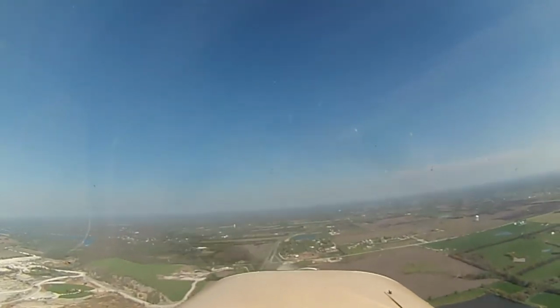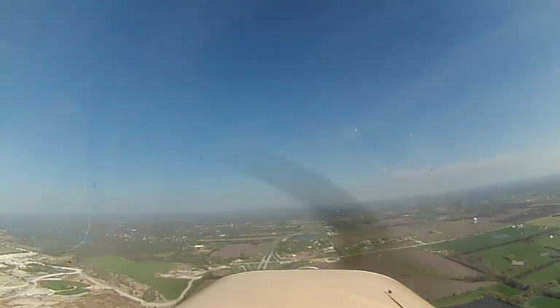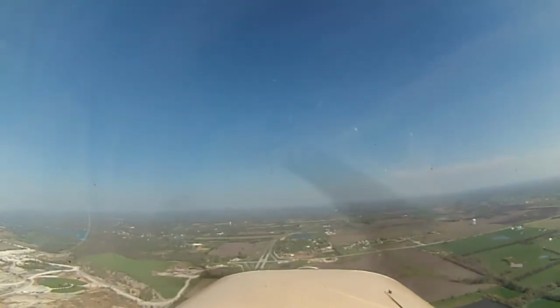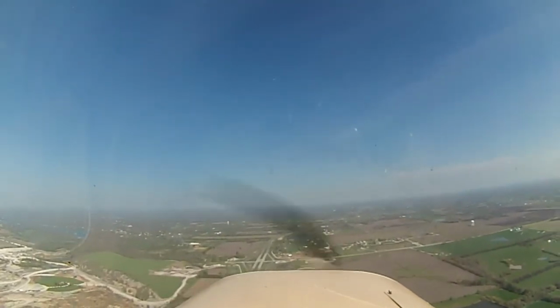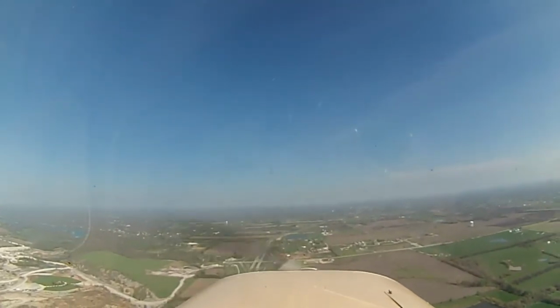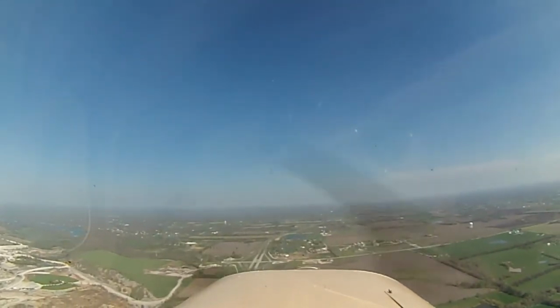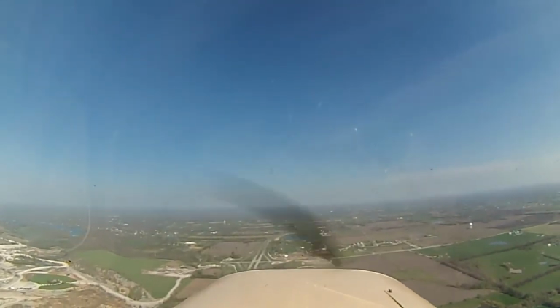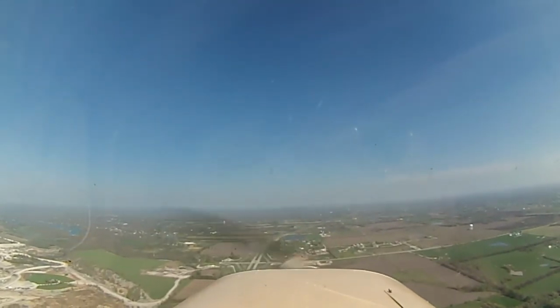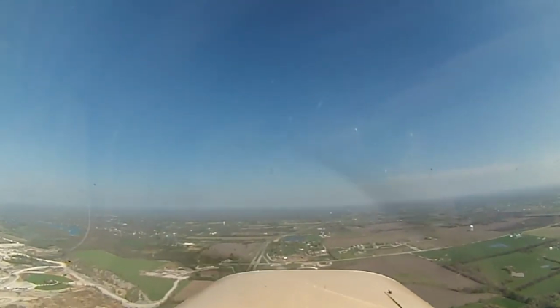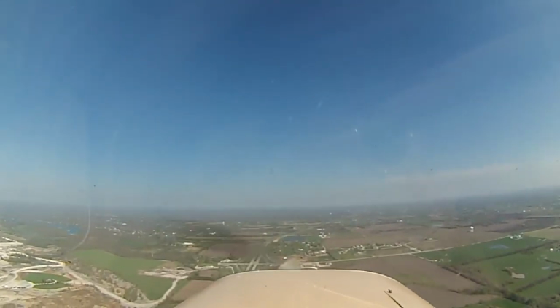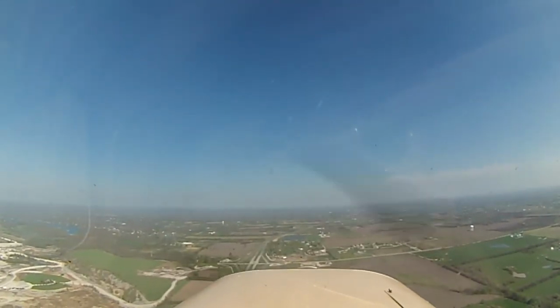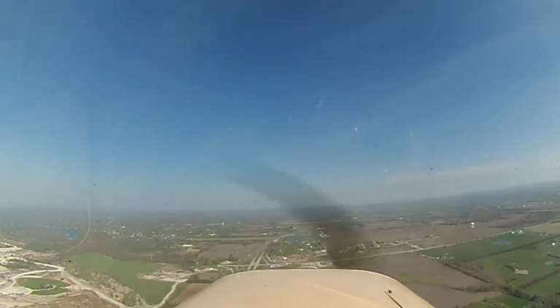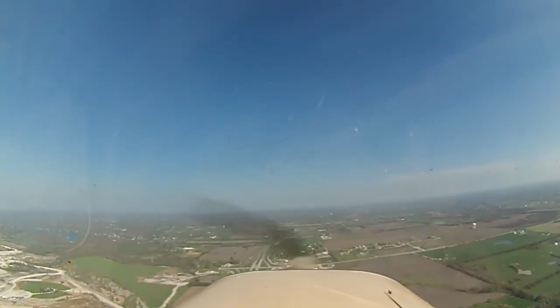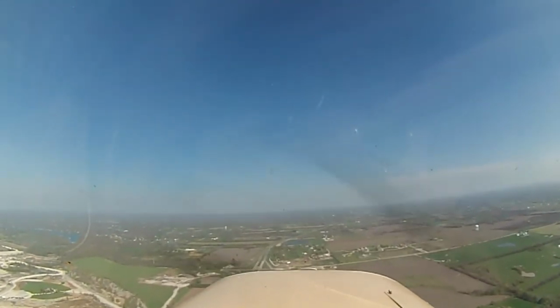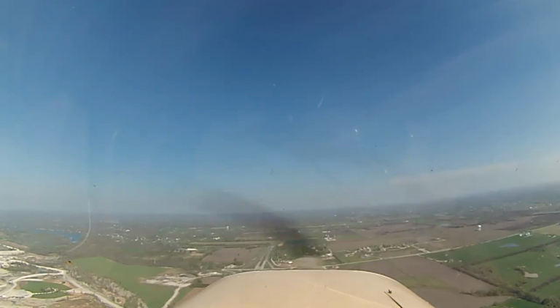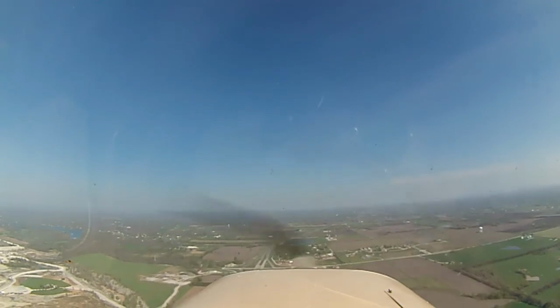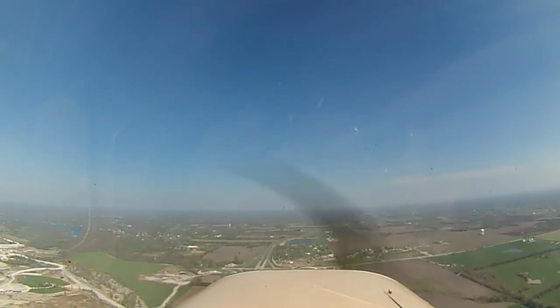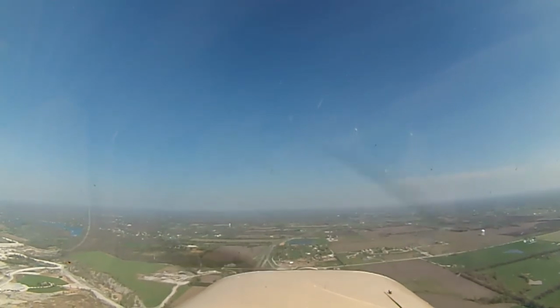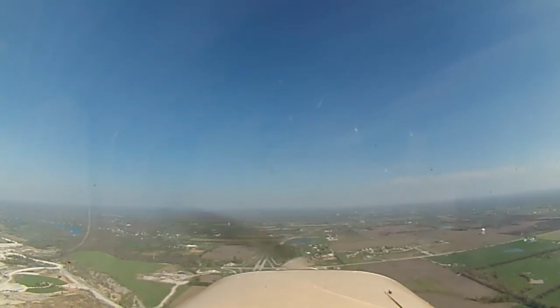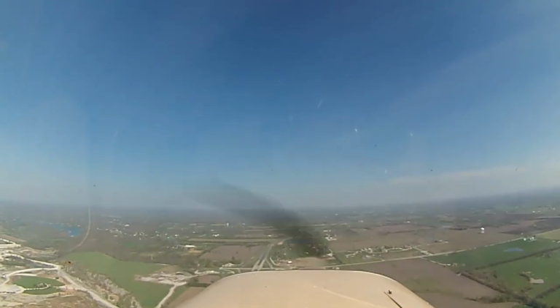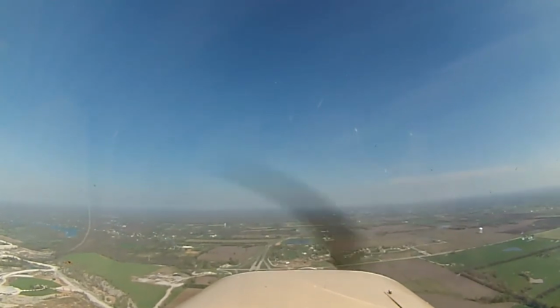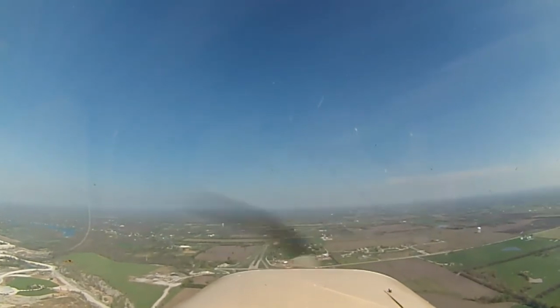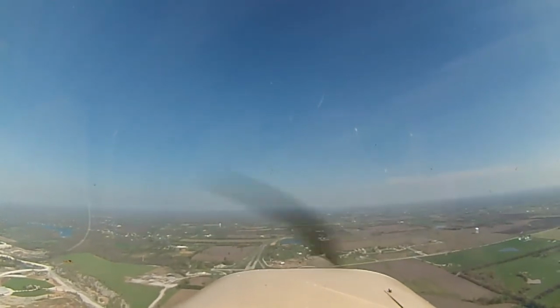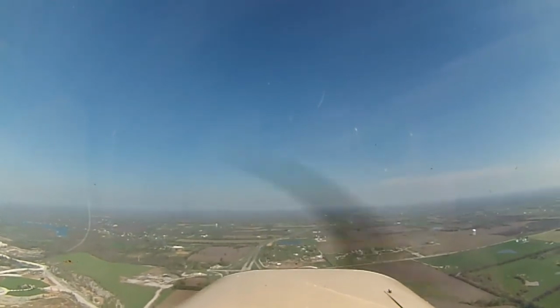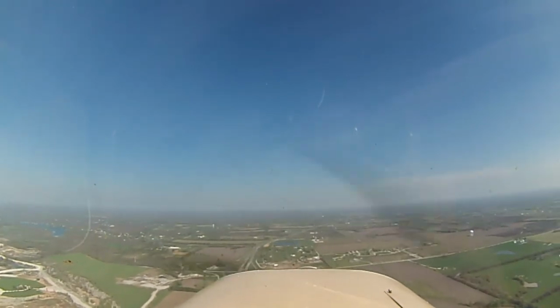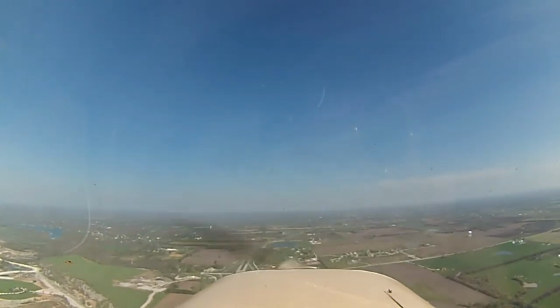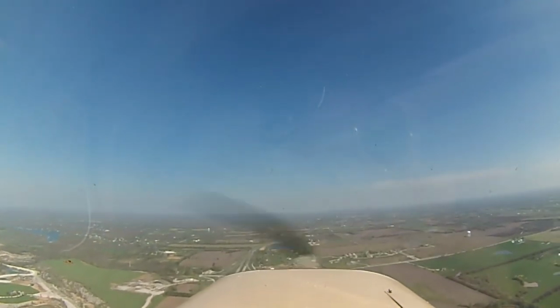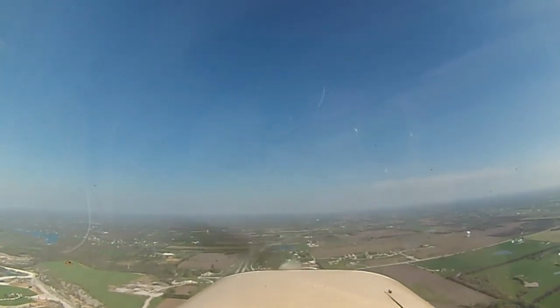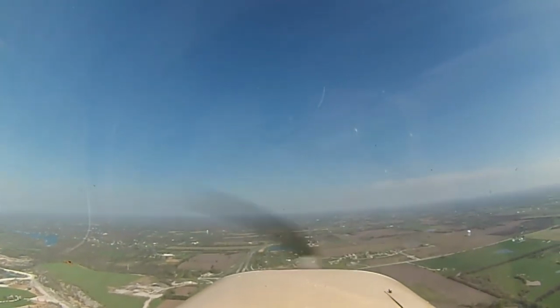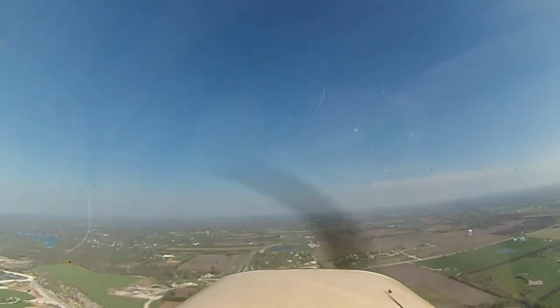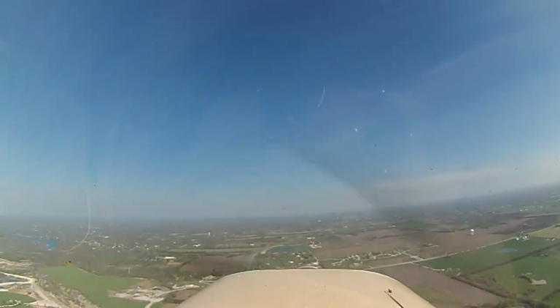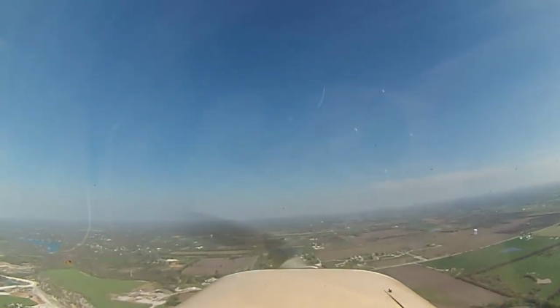If you need to, you can crank up to 45 degrees in. Alright, let's go back to the airport. Let's go do some landings.